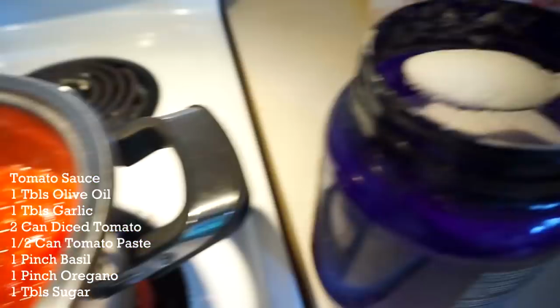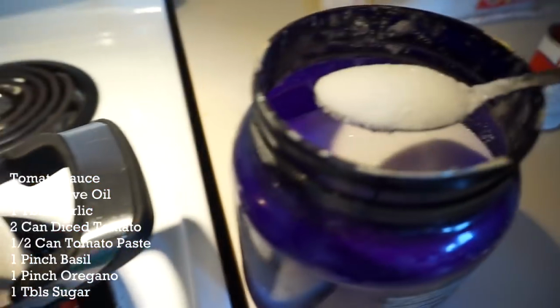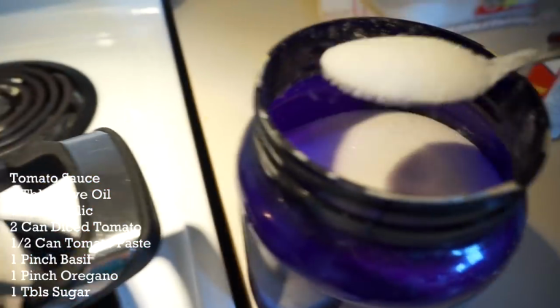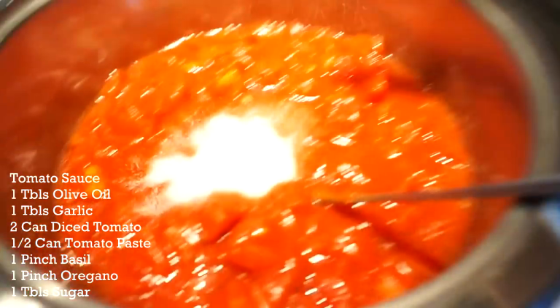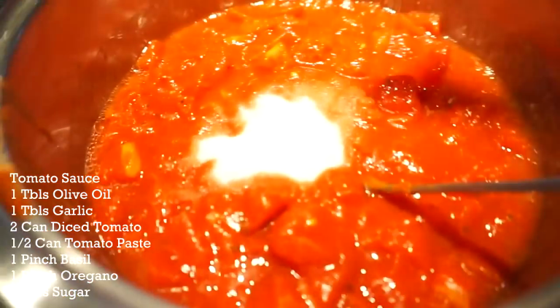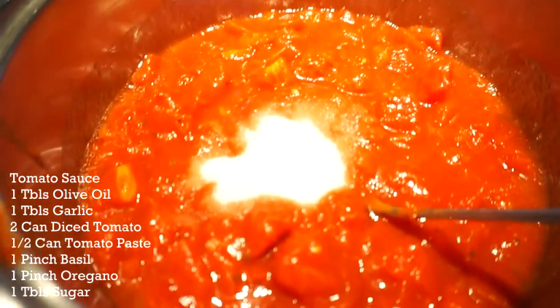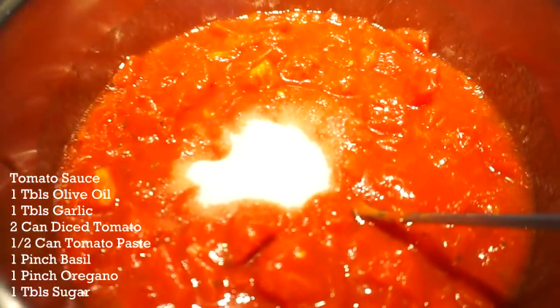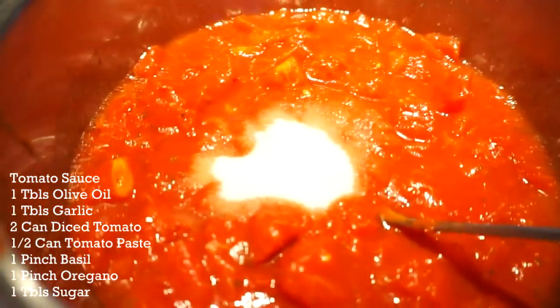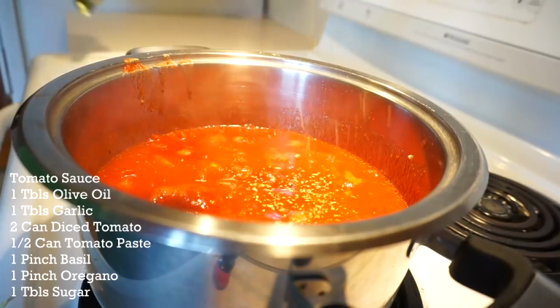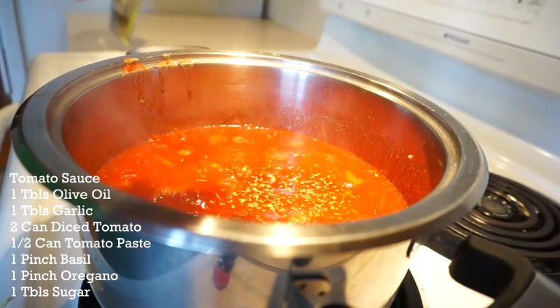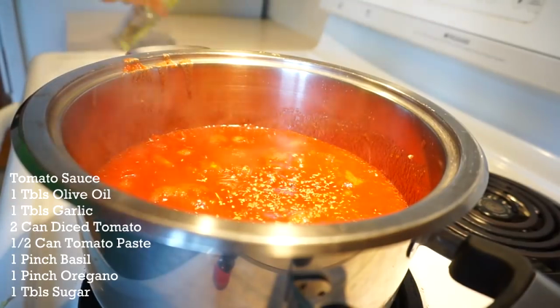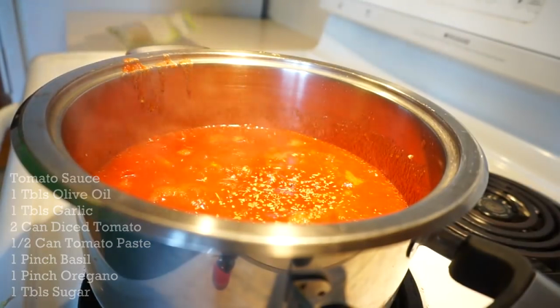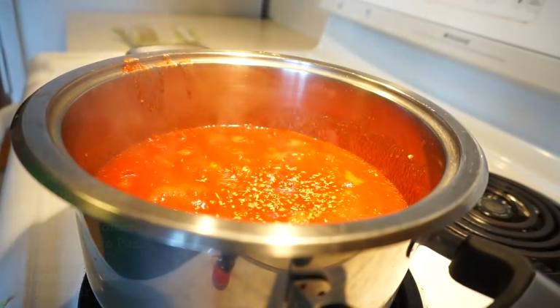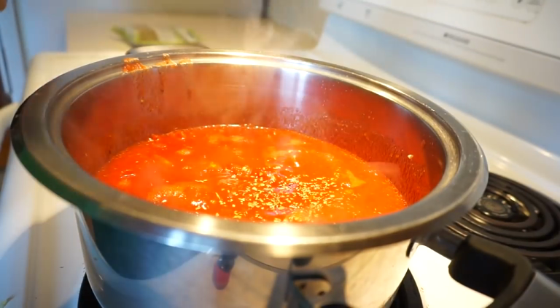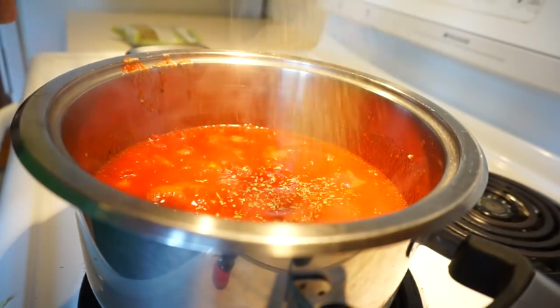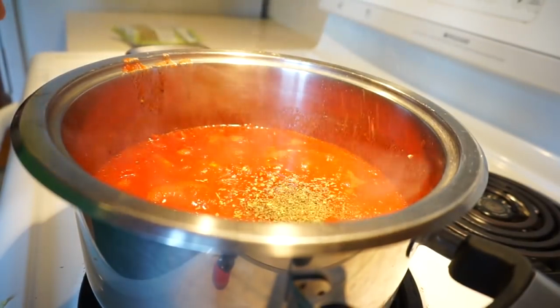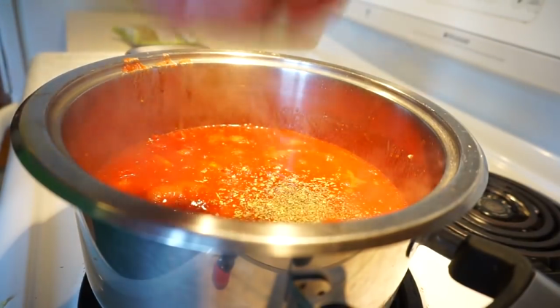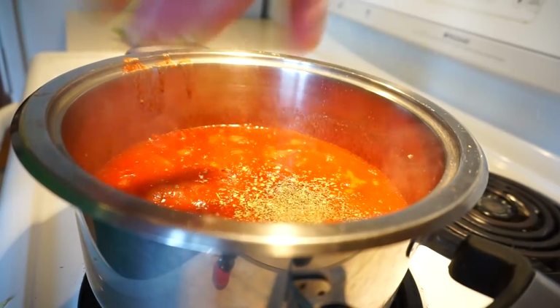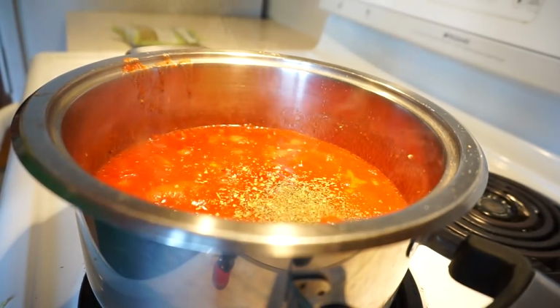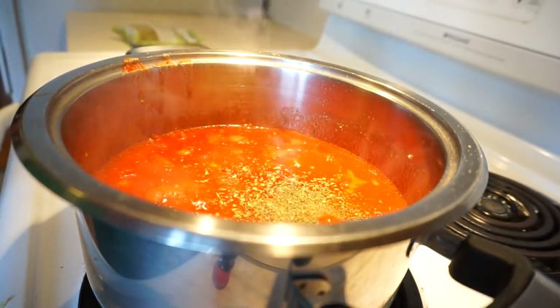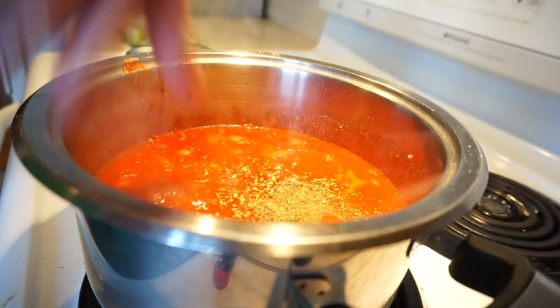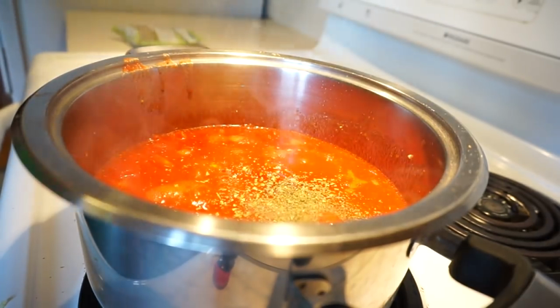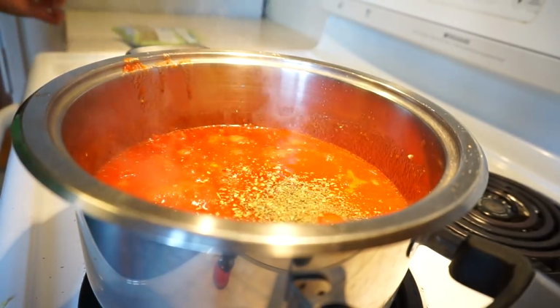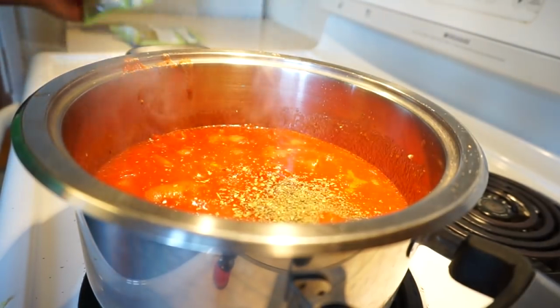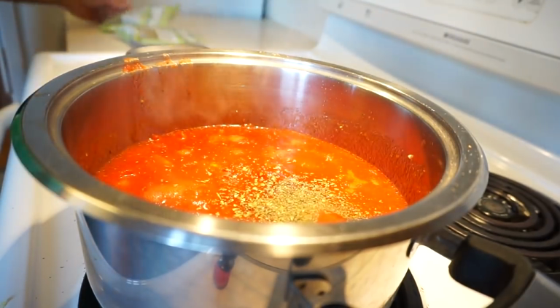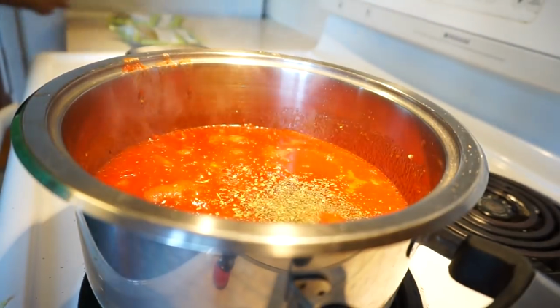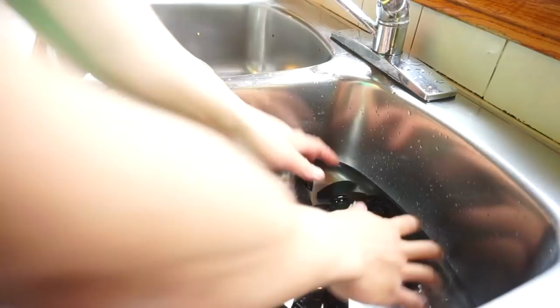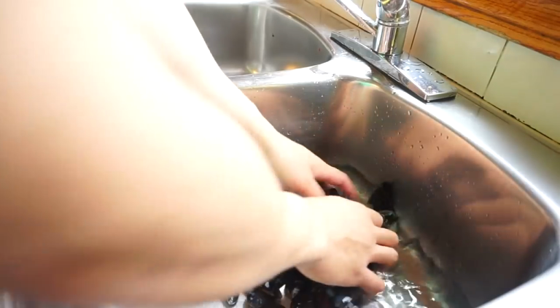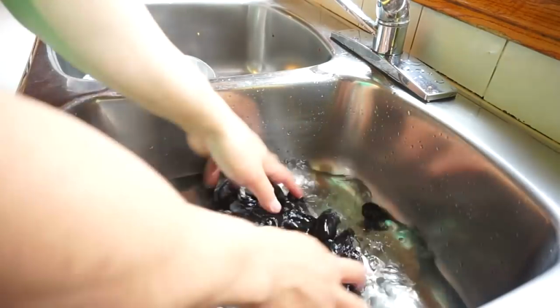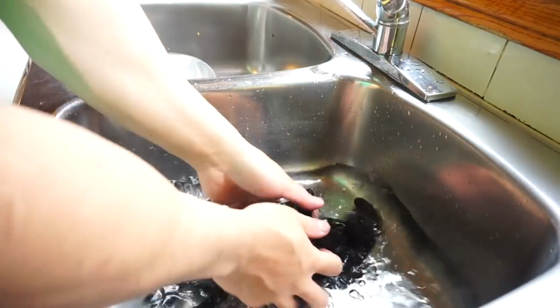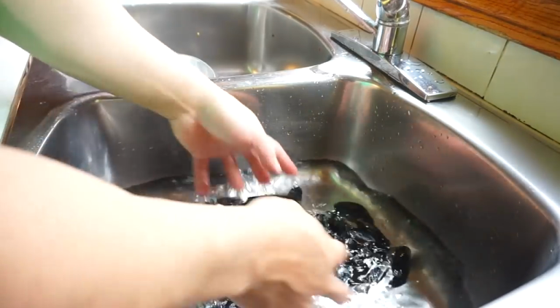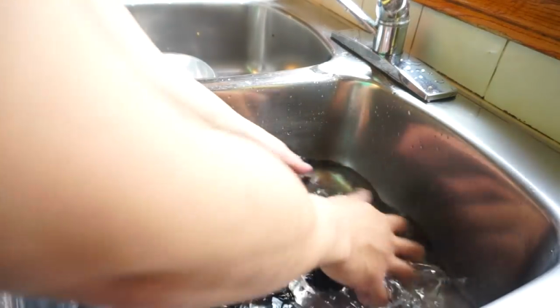To this, one tablespoon of sugar, a pinch of oregano, a pinch of basil. That's it, guys. Let it sit for two hours.